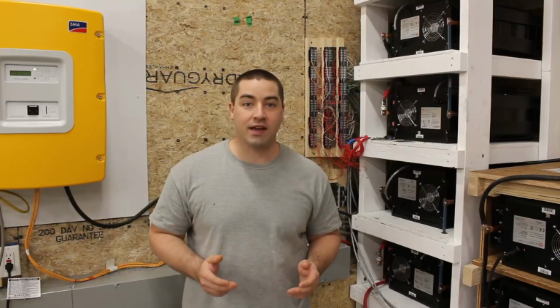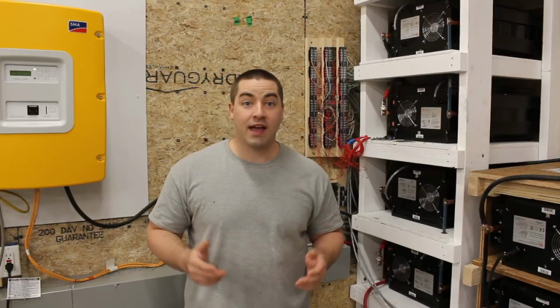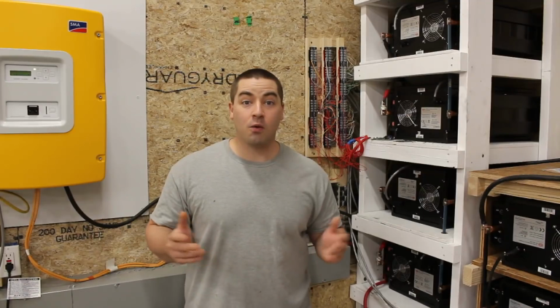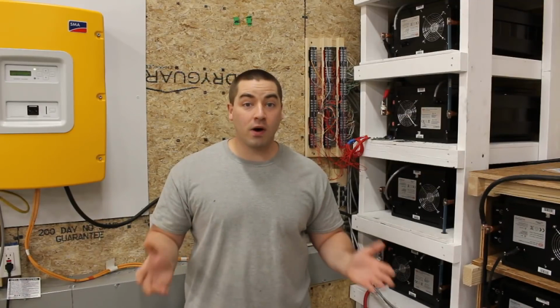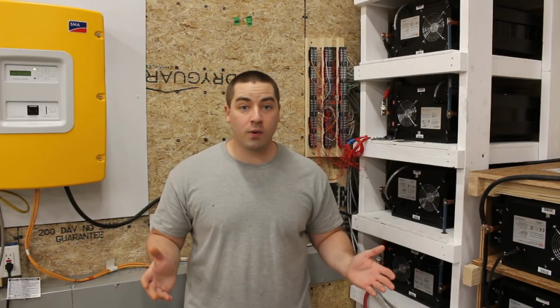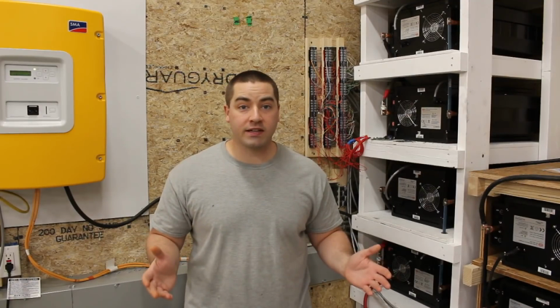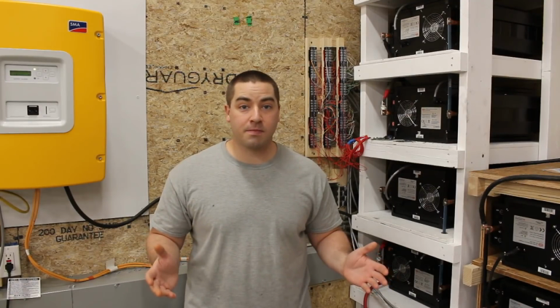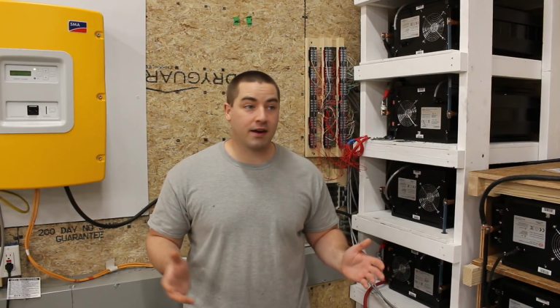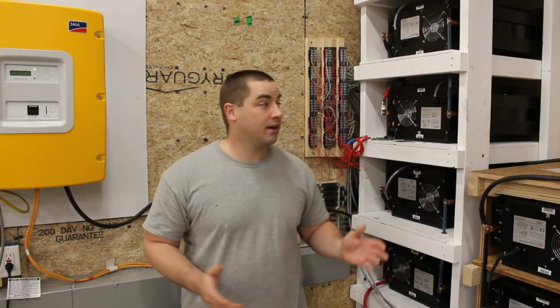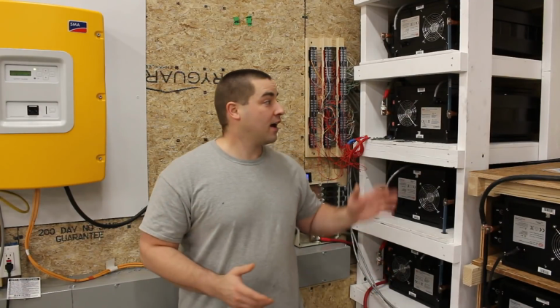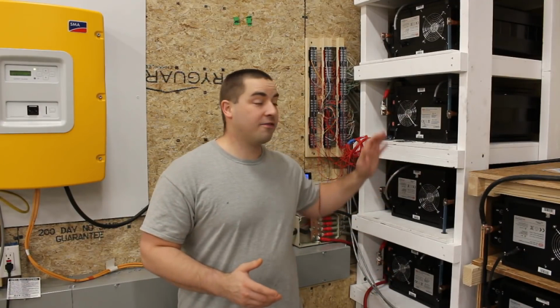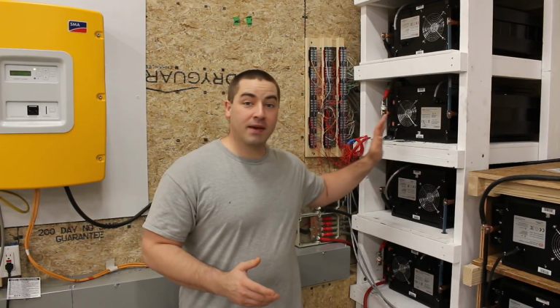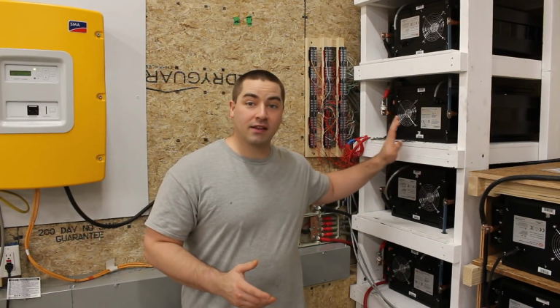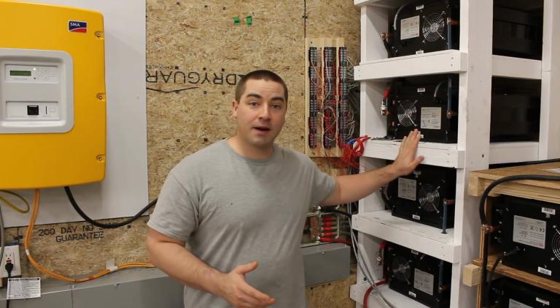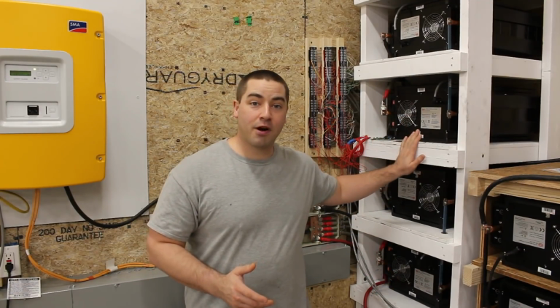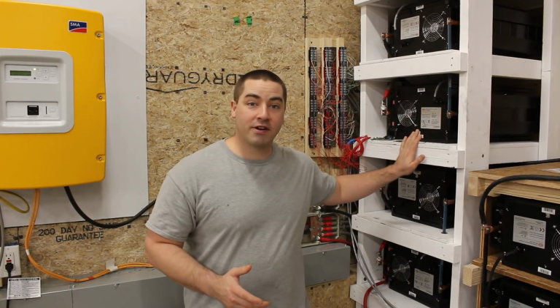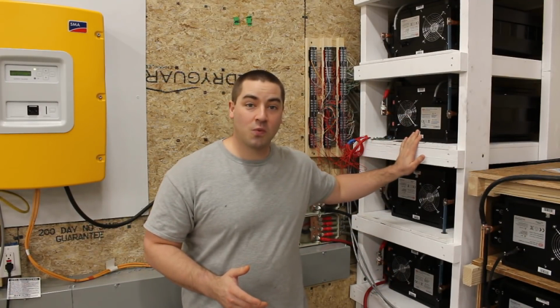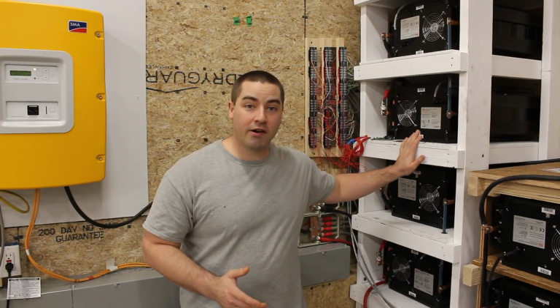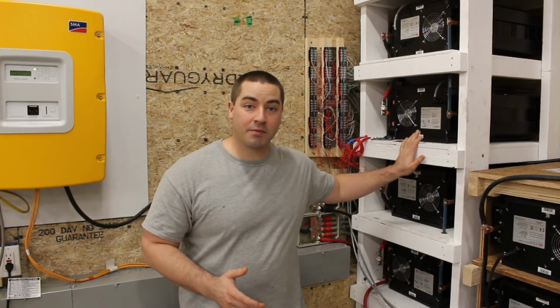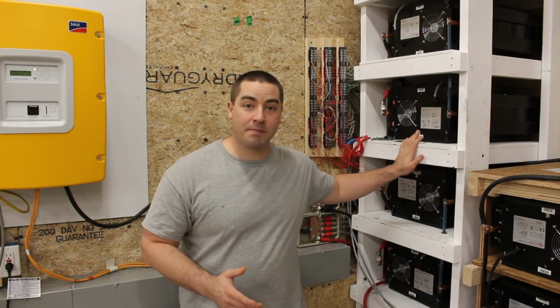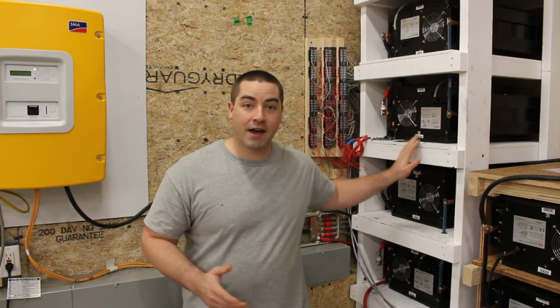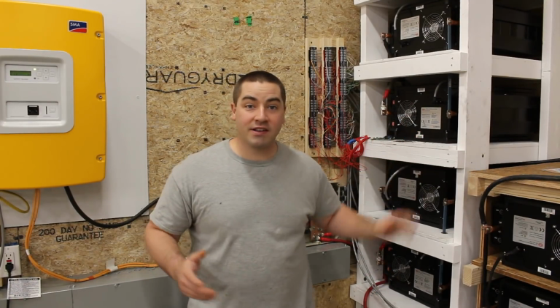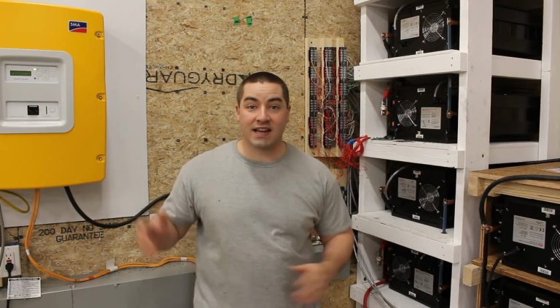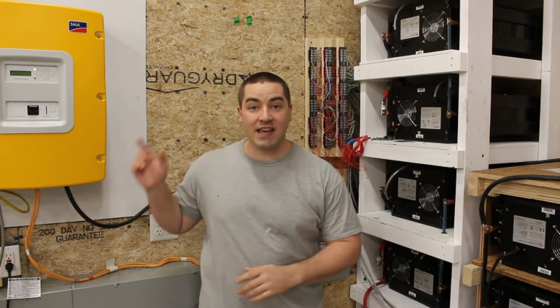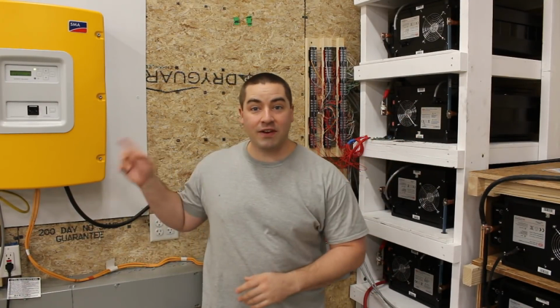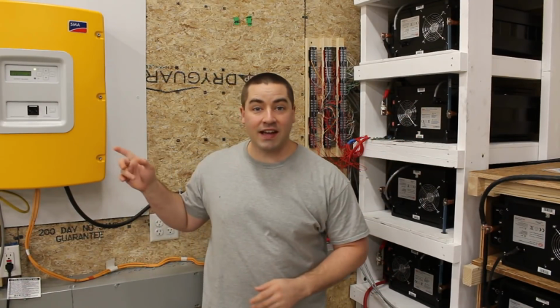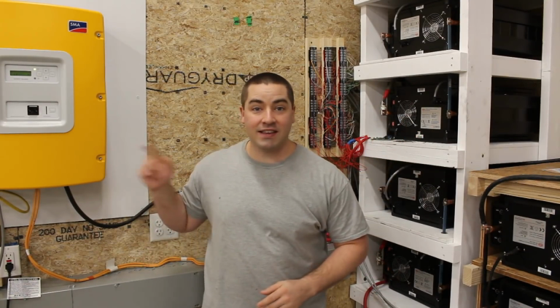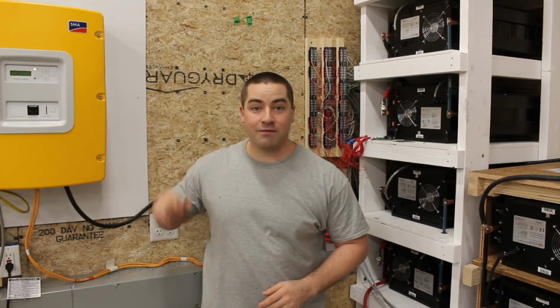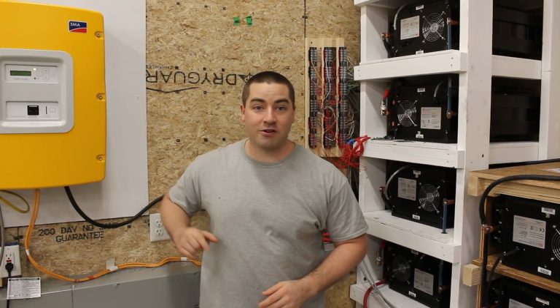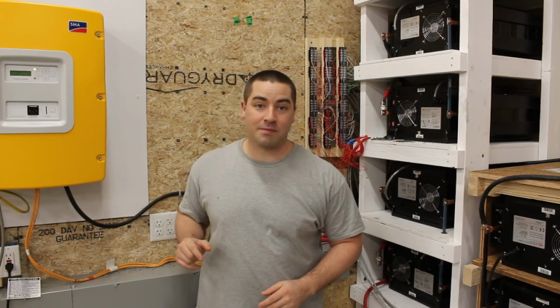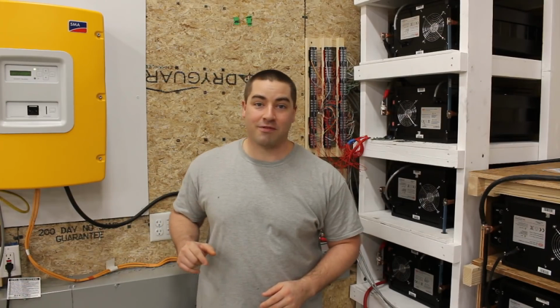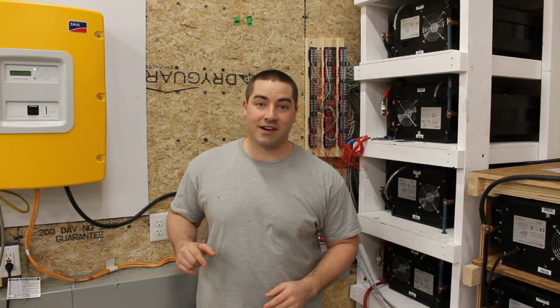What a week it's been! I've made a lot of progress wiring up the batteries and even getting the inverters up and running.